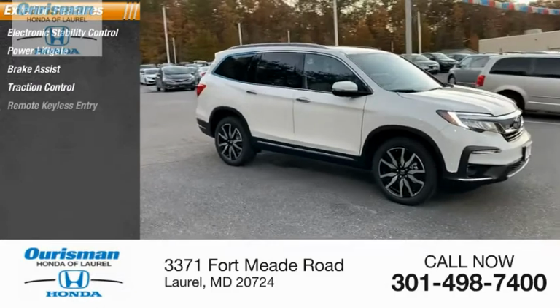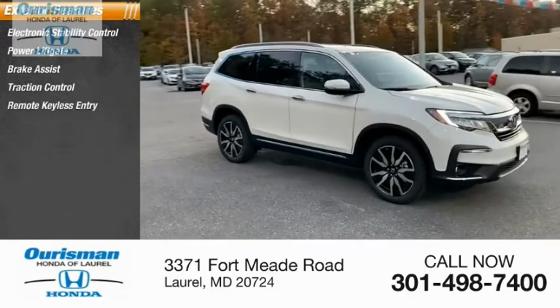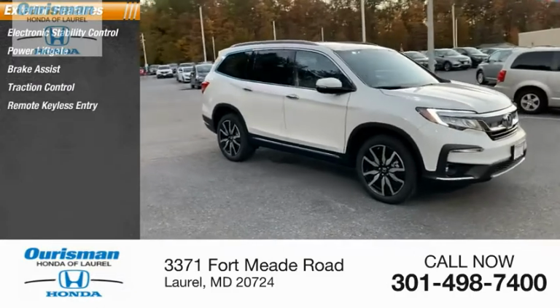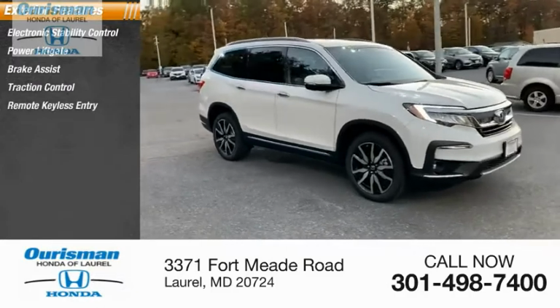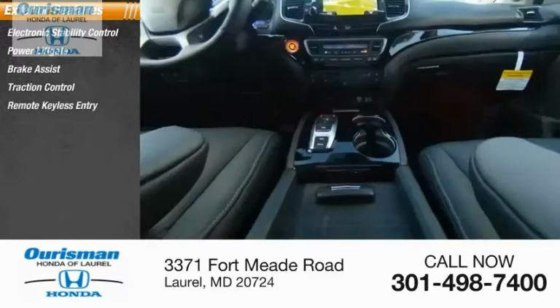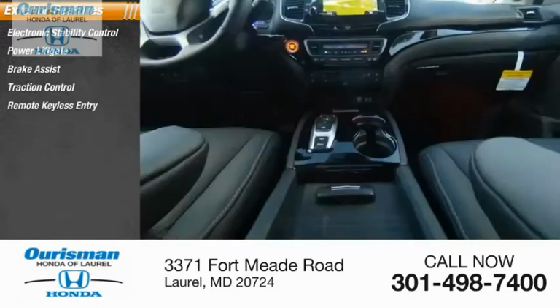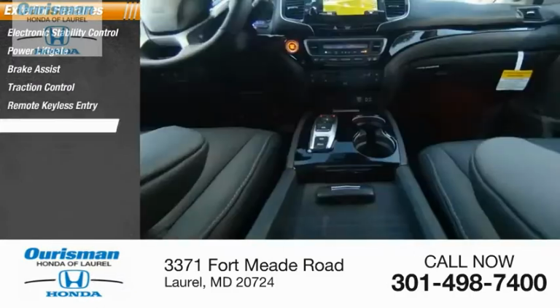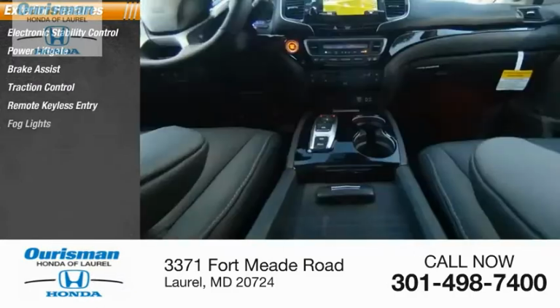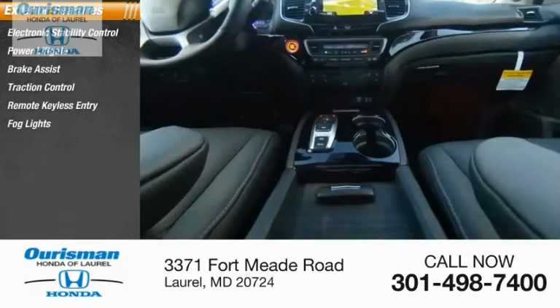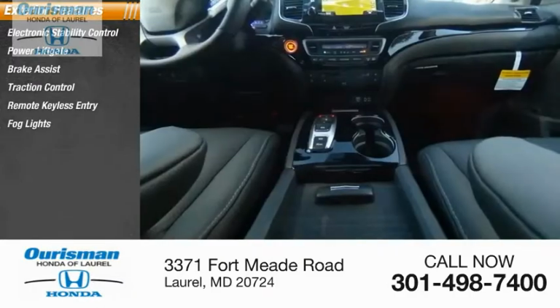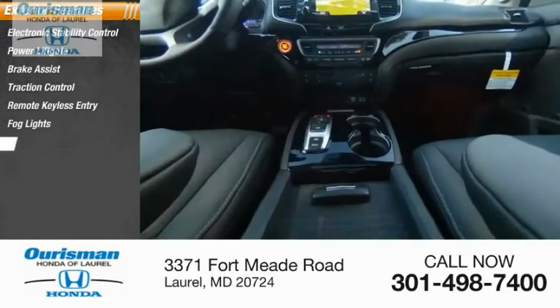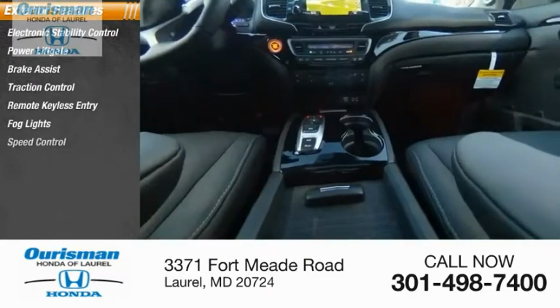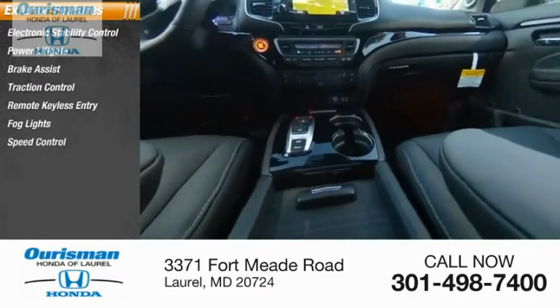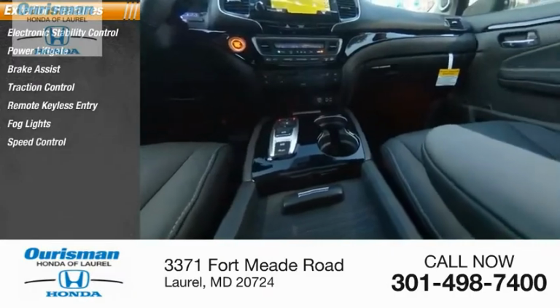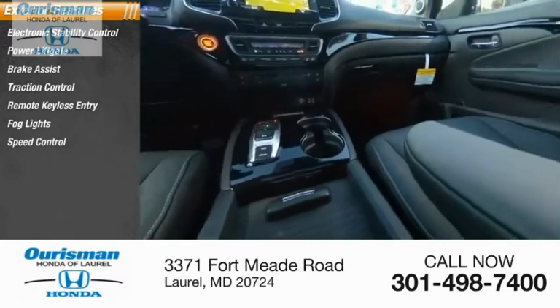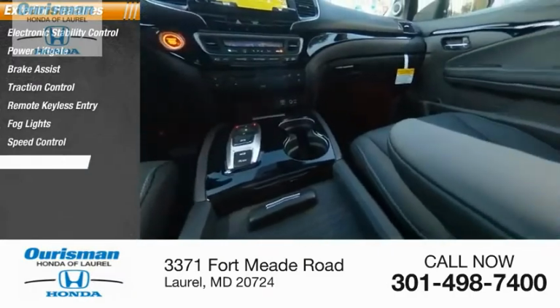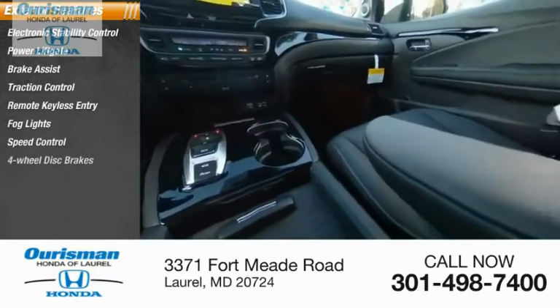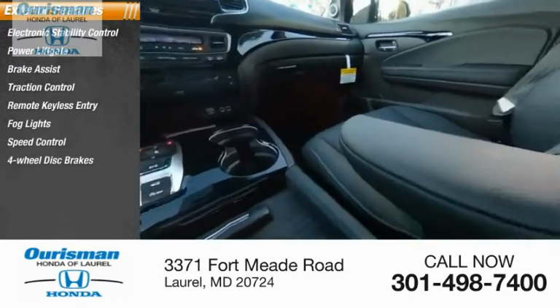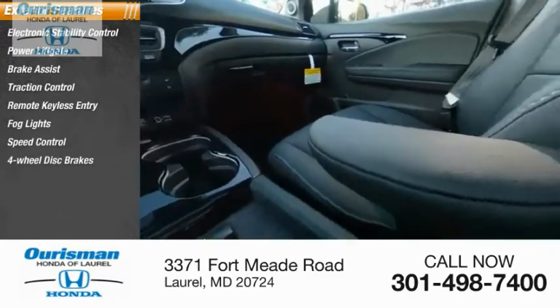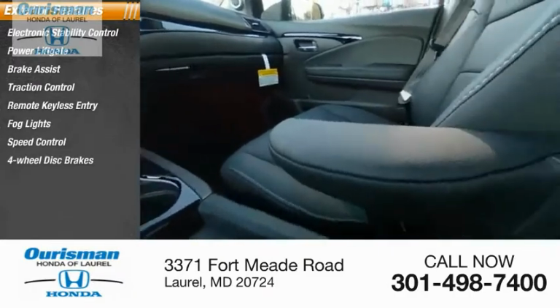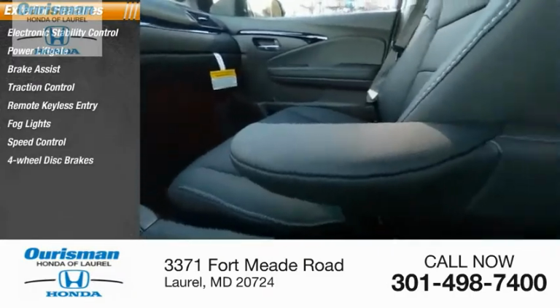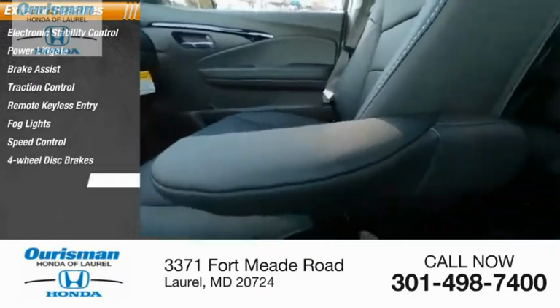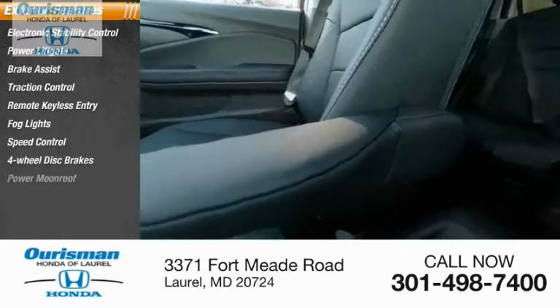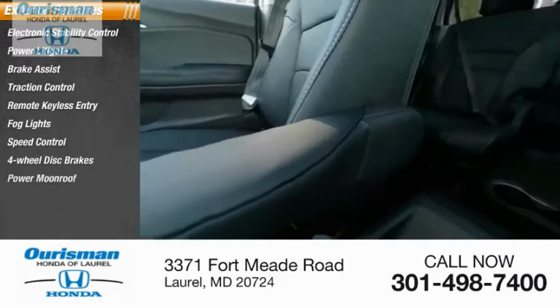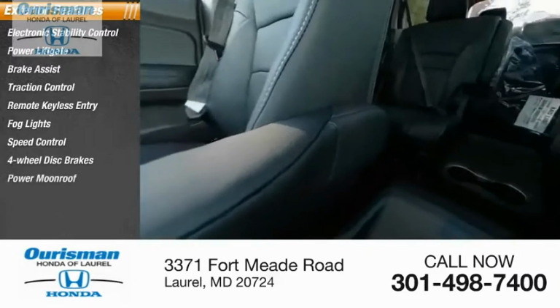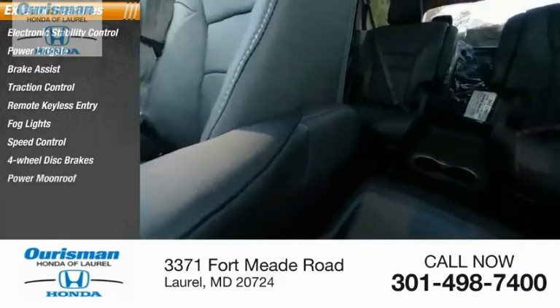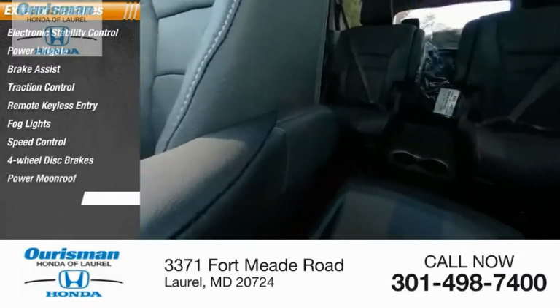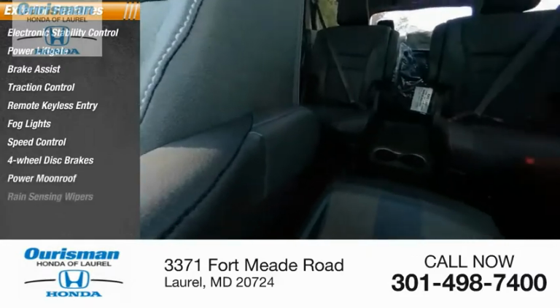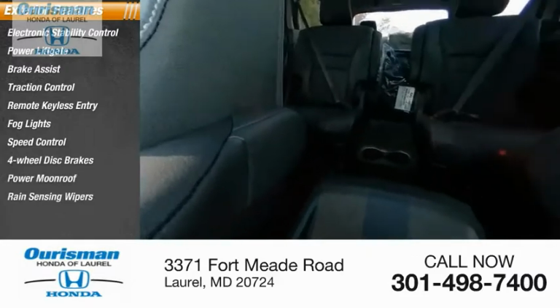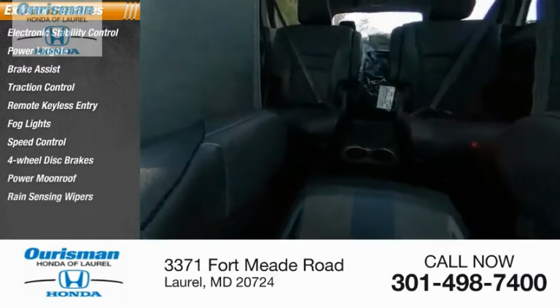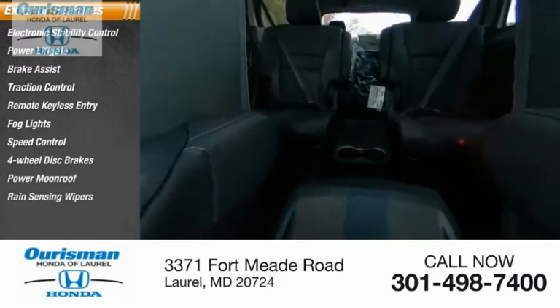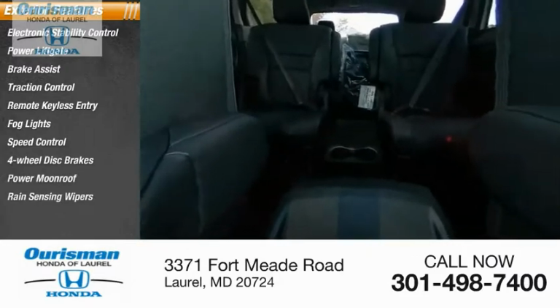Remote keyless entry, fog lights, speed control, 4-wheel disc brakes, power moonroof, rain sensing wipers.